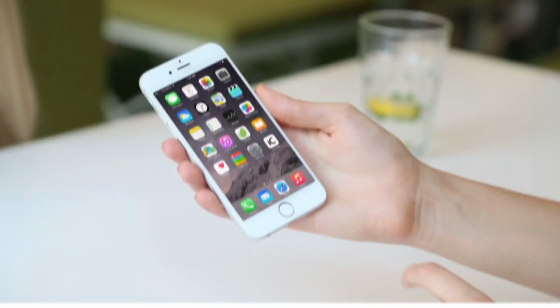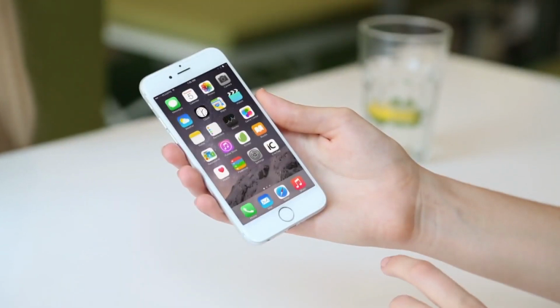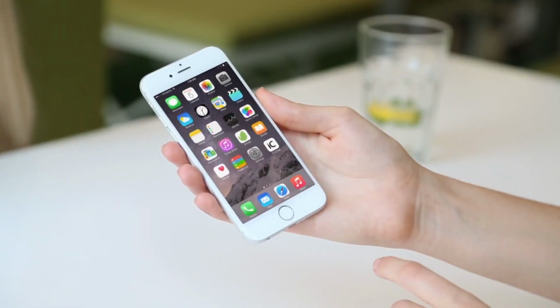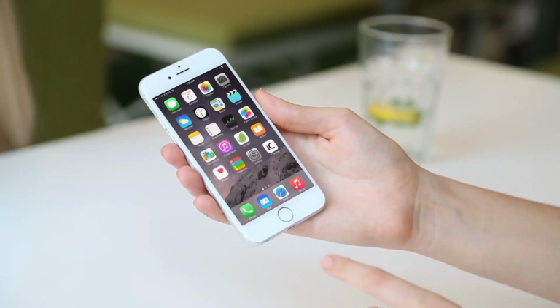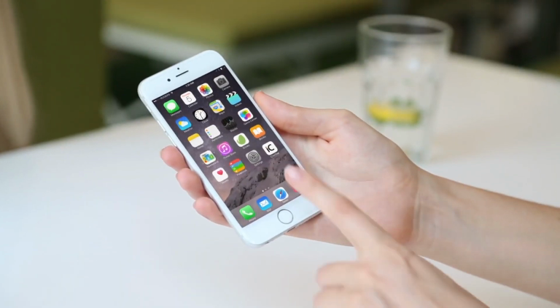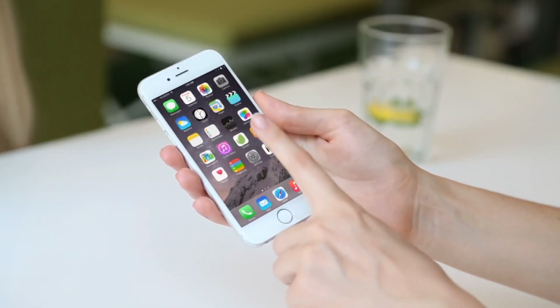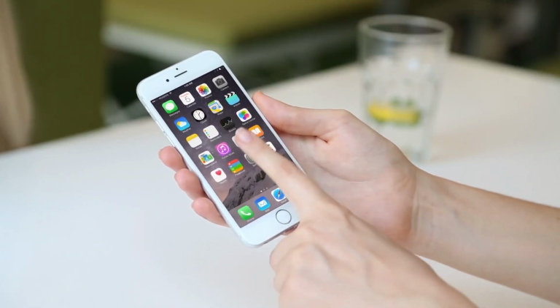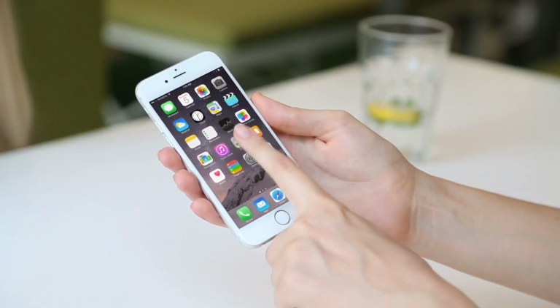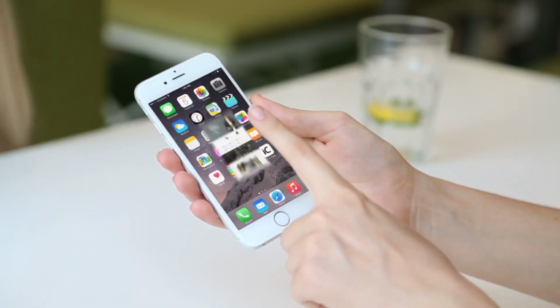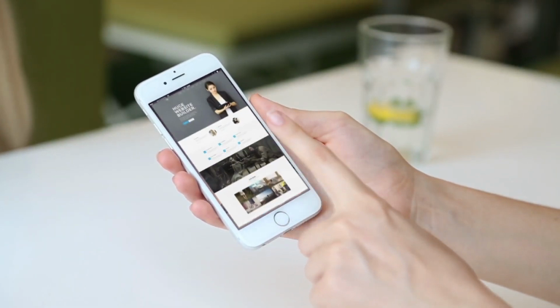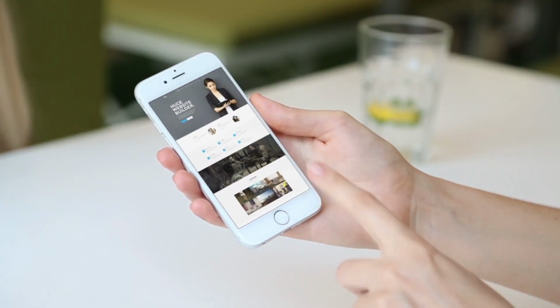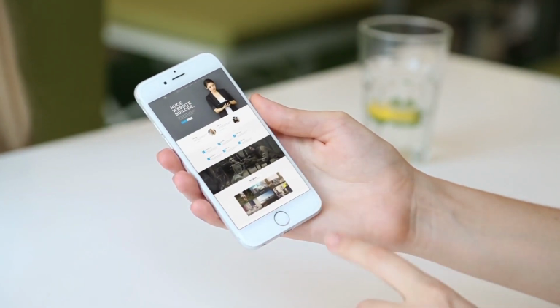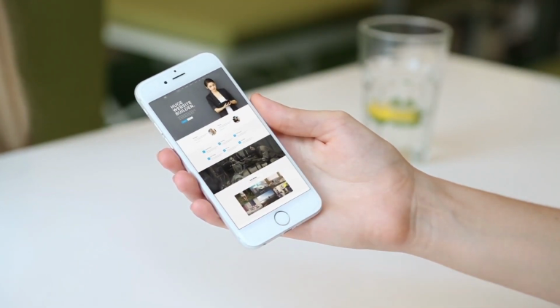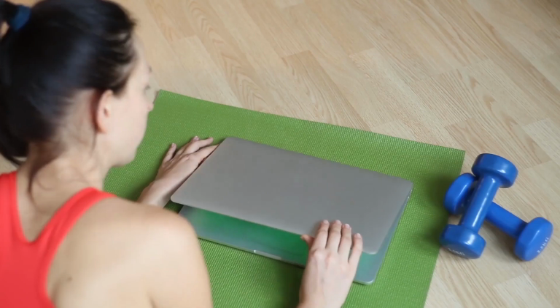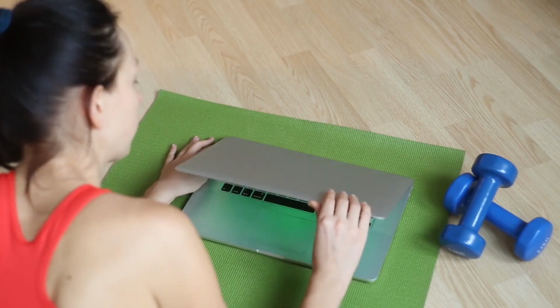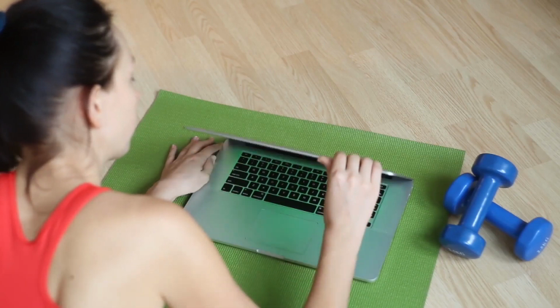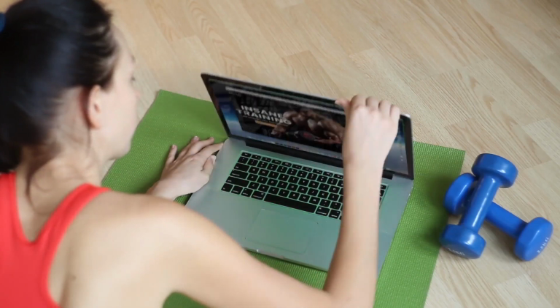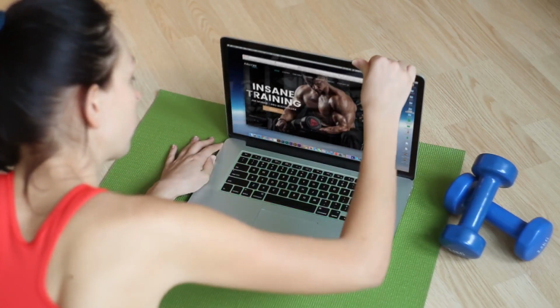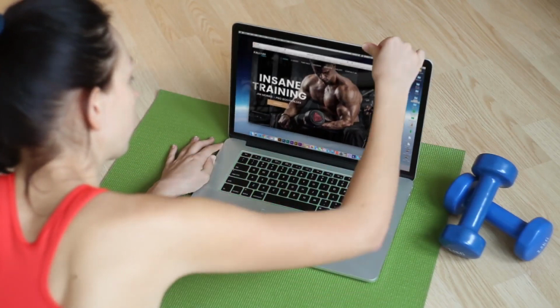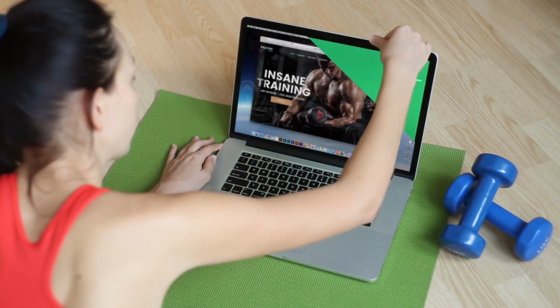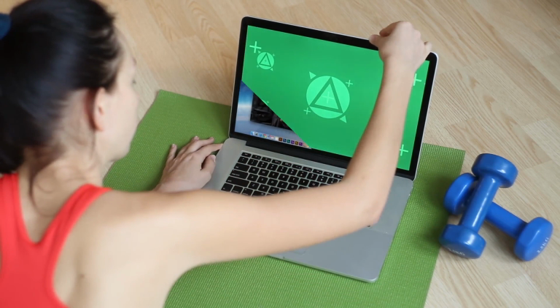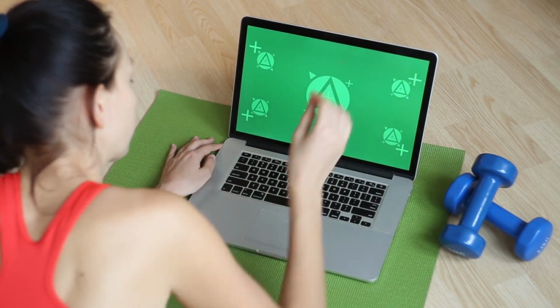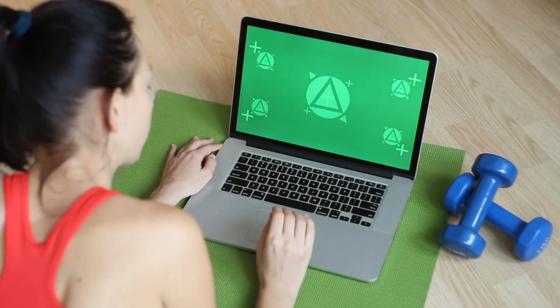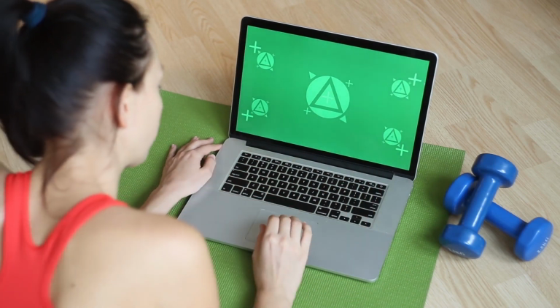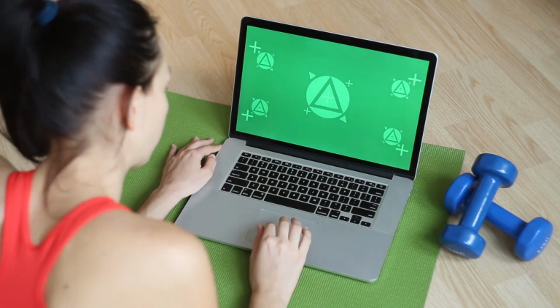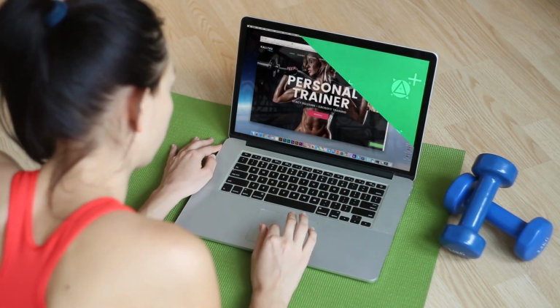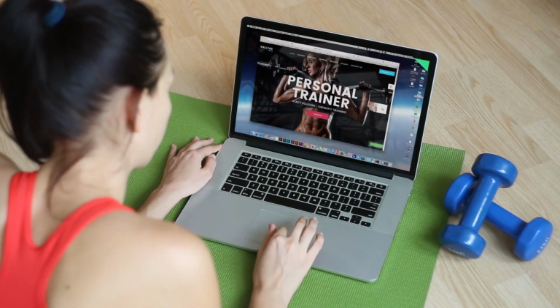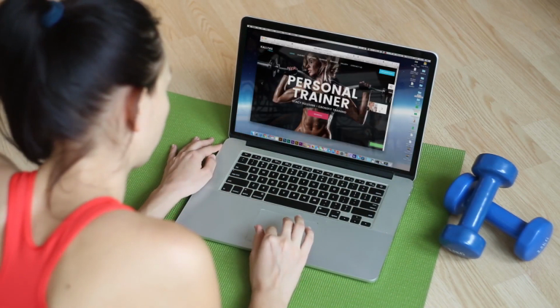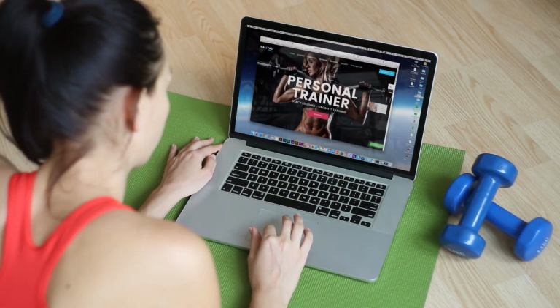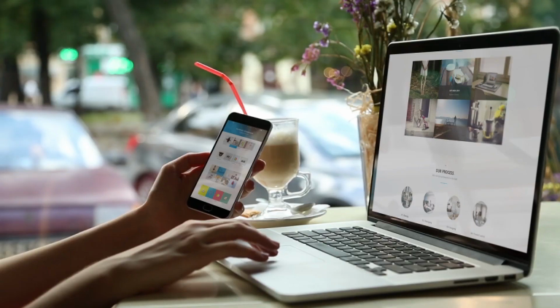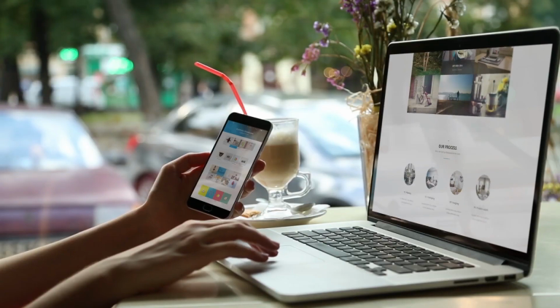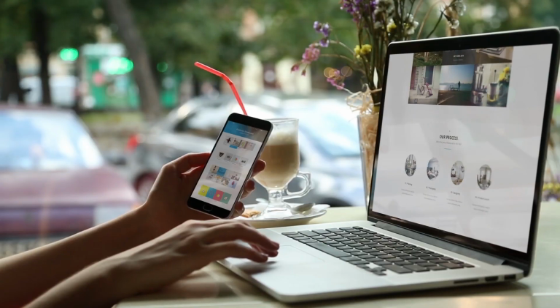It can be easily used for creating an awesome presentation, prototype, or showcasing your app, website, or service.